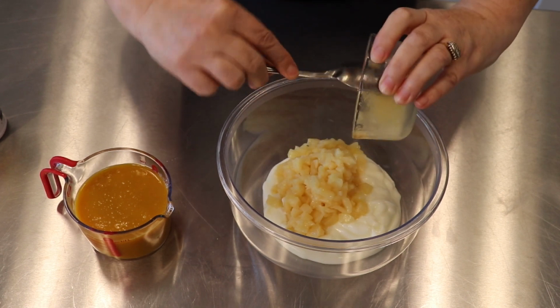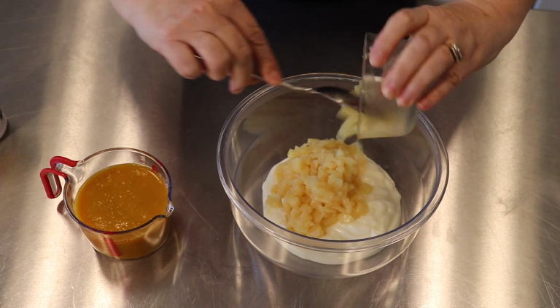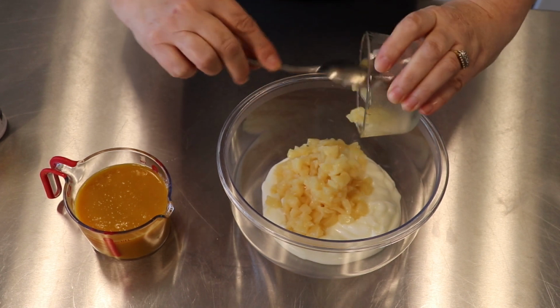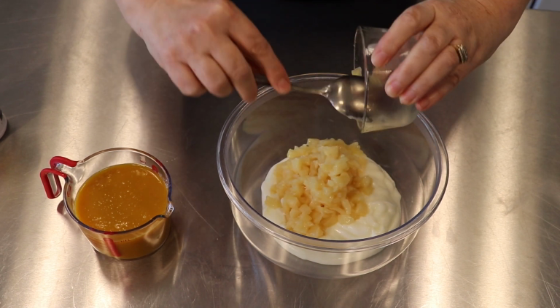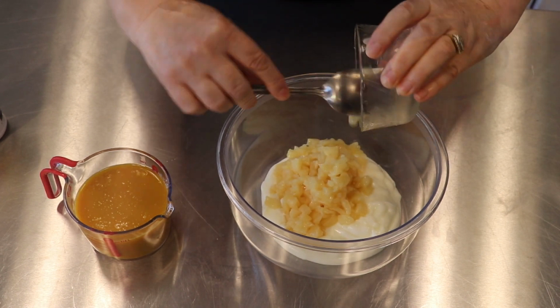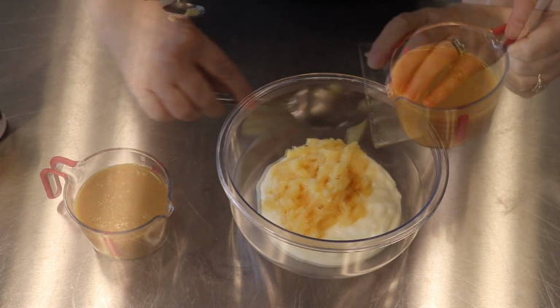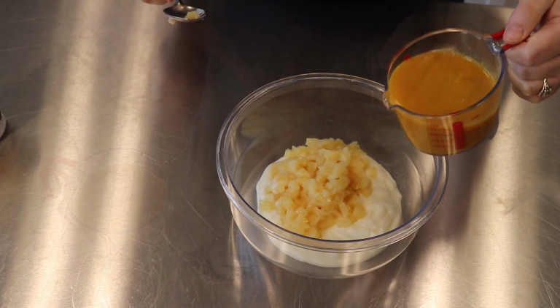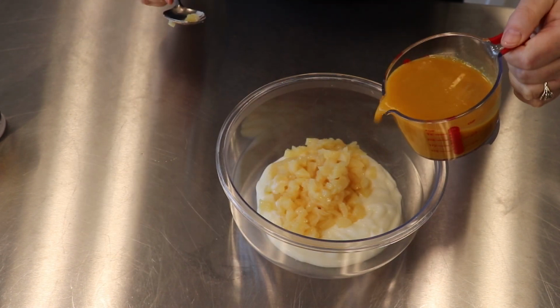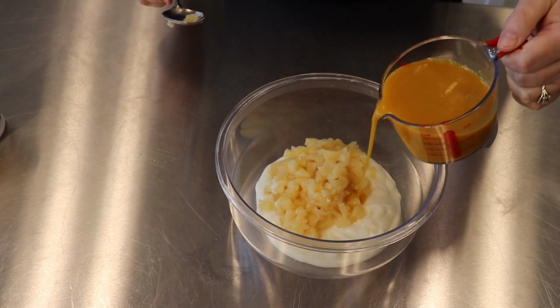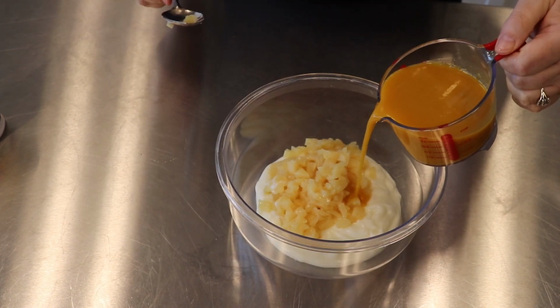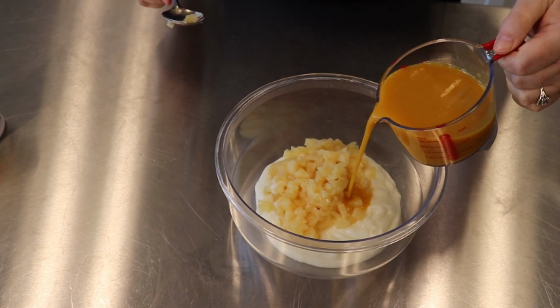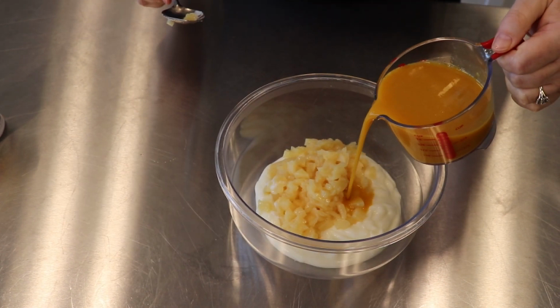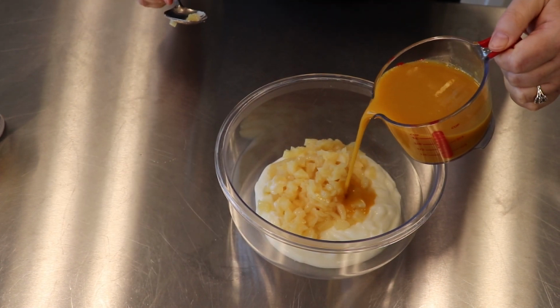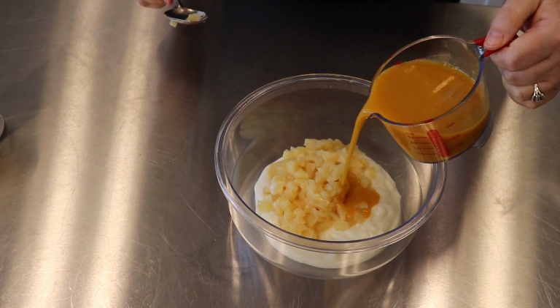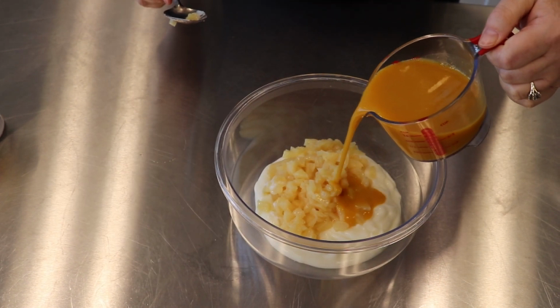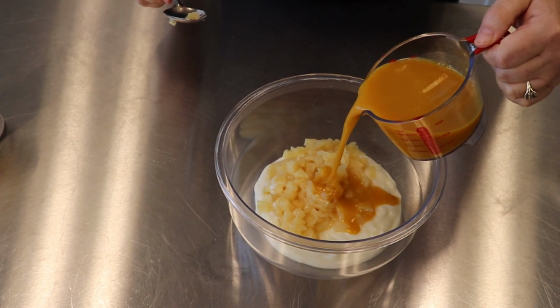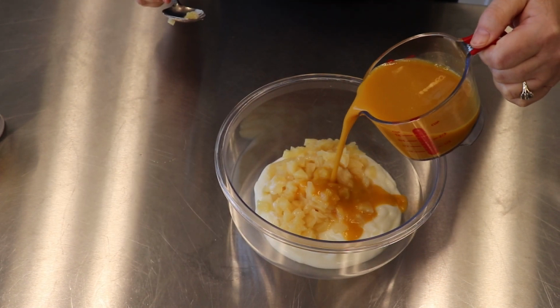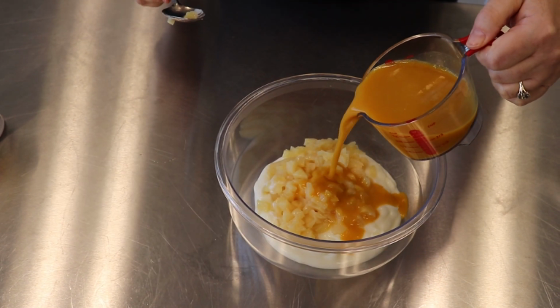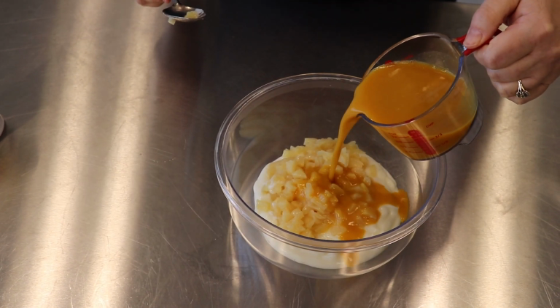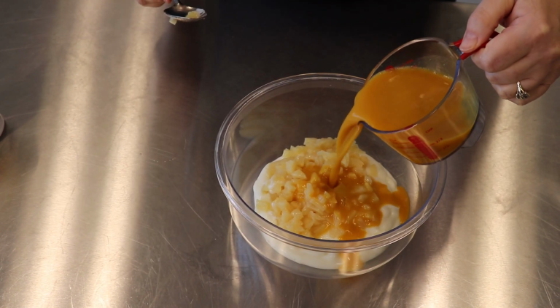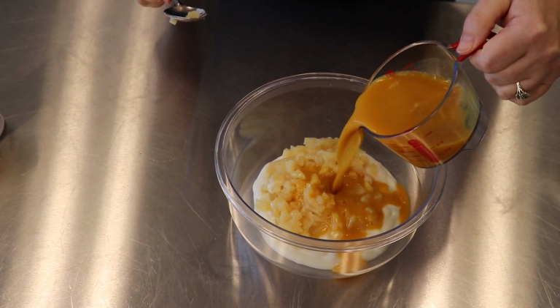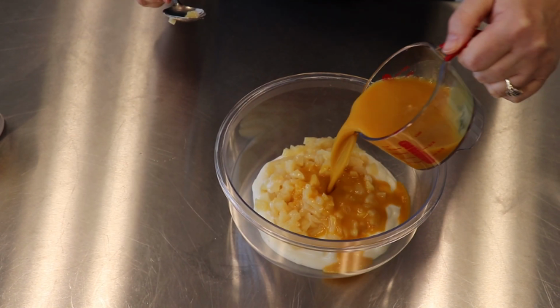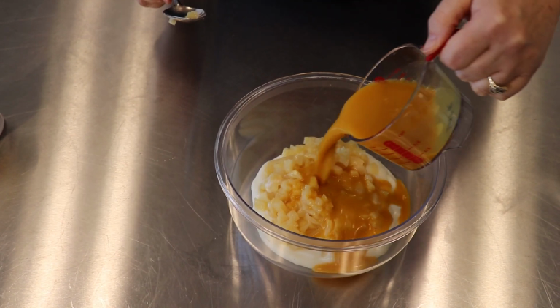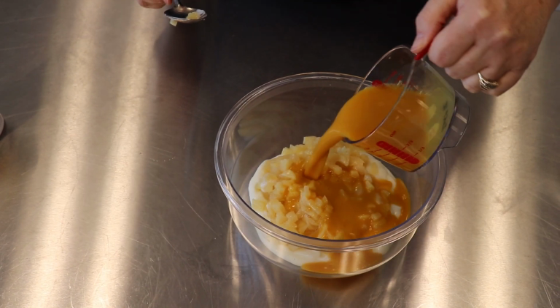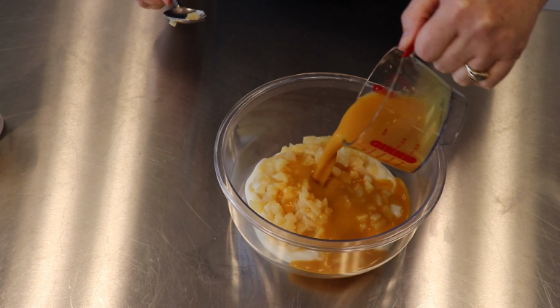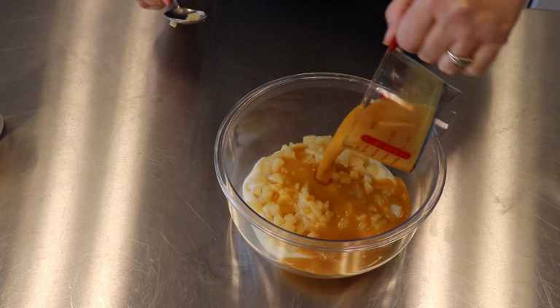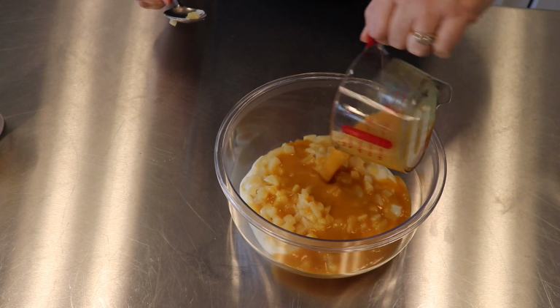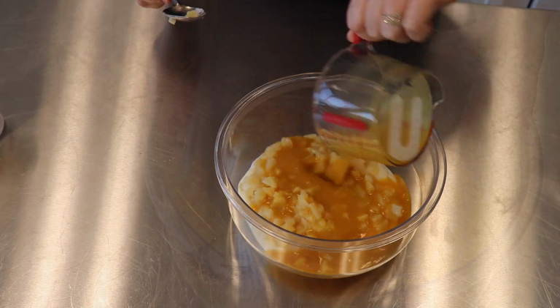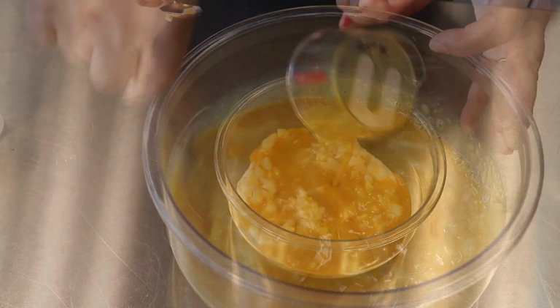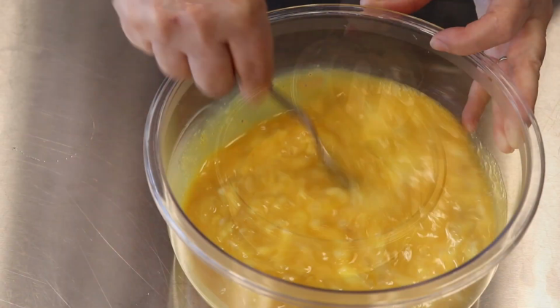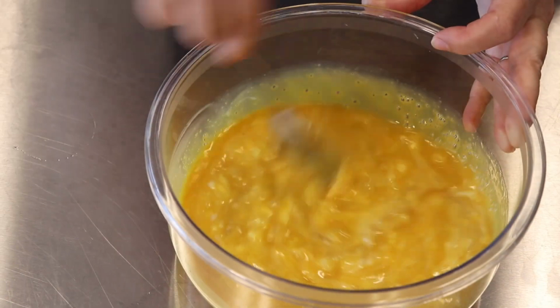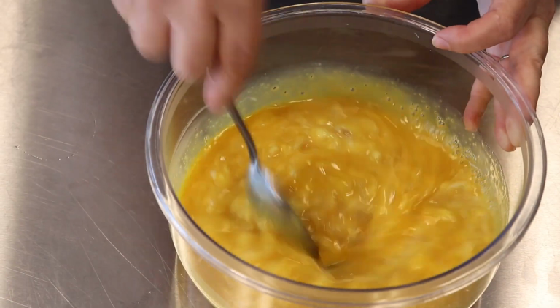Mix chopped pears, yogurt, and orange juice together in a medium bowl.